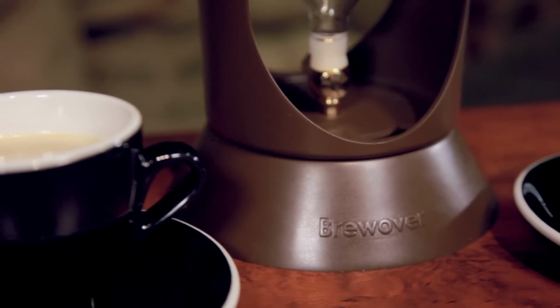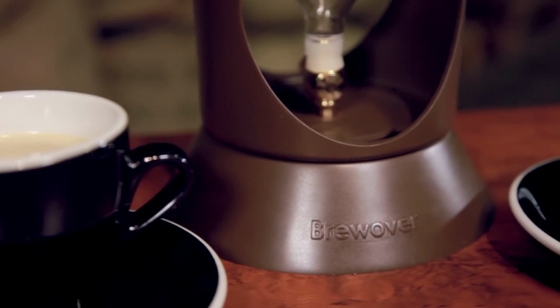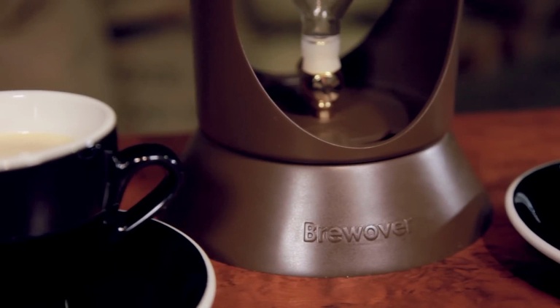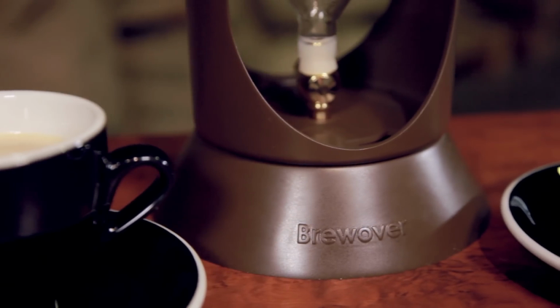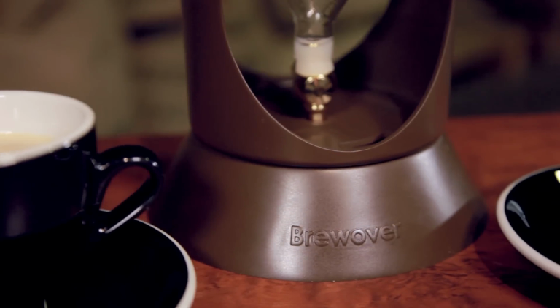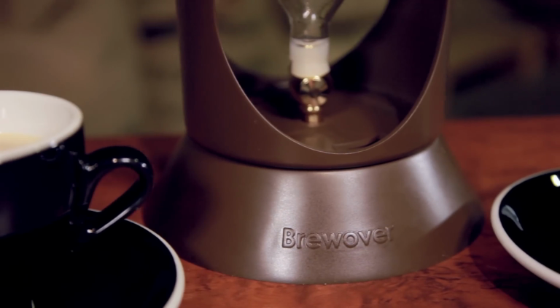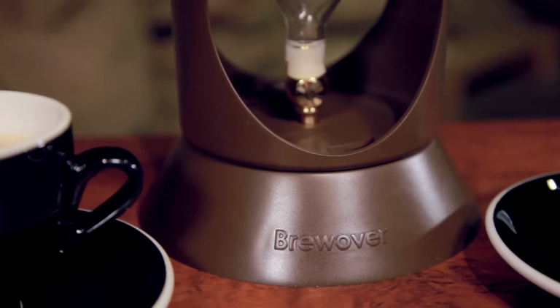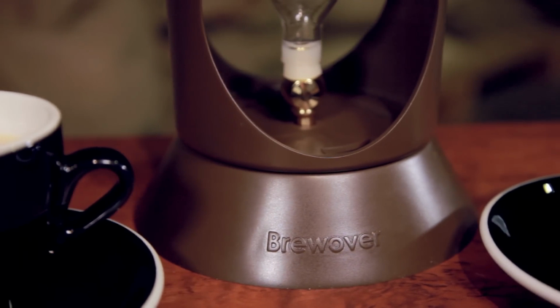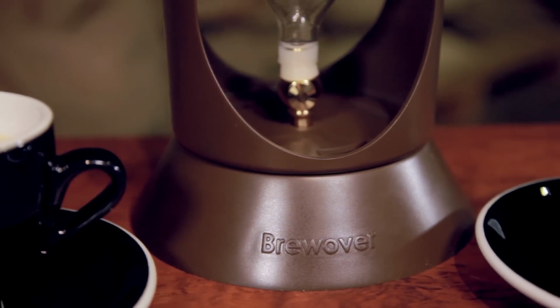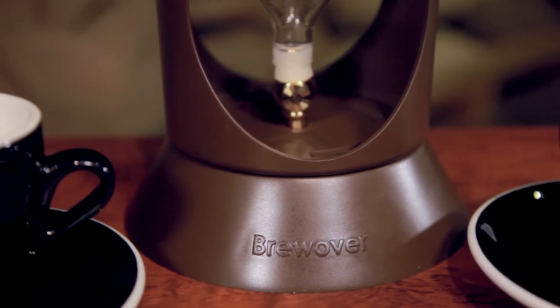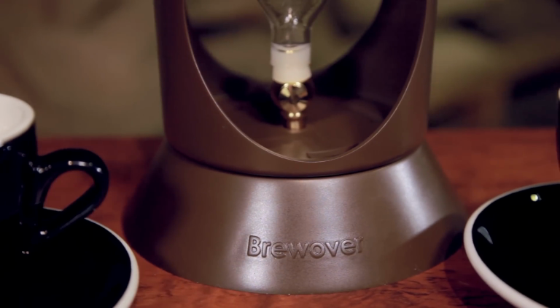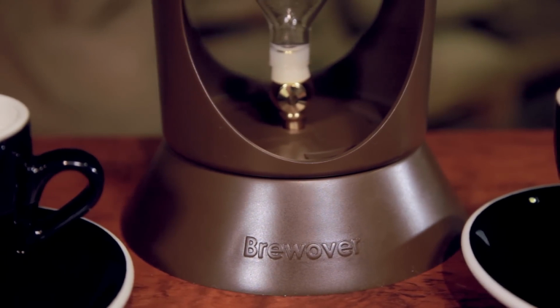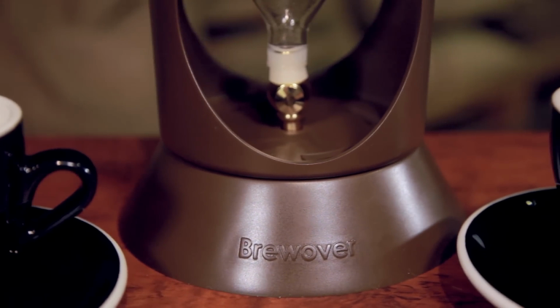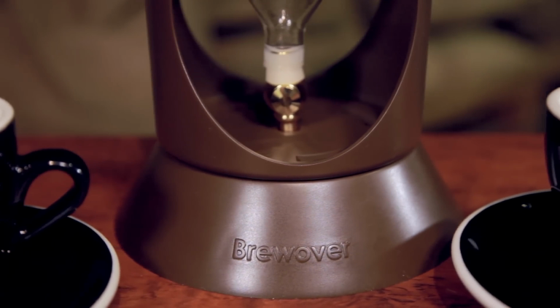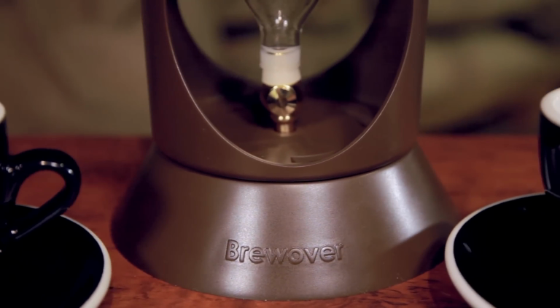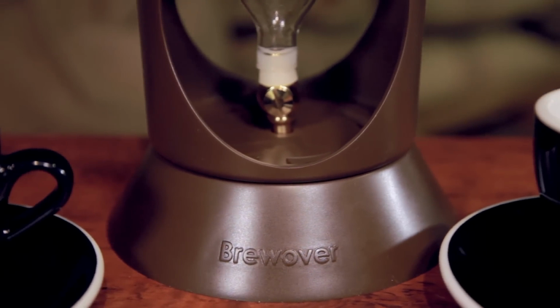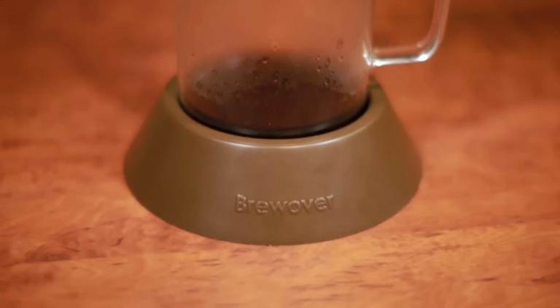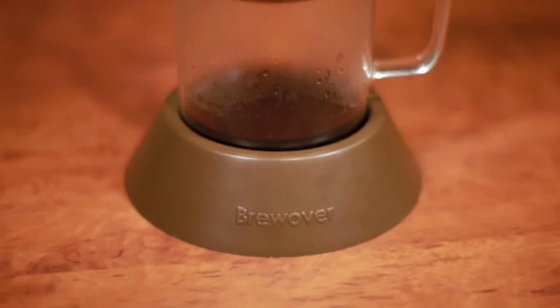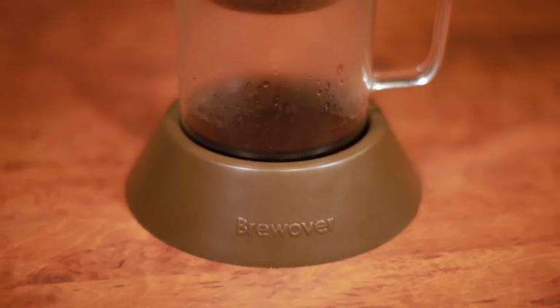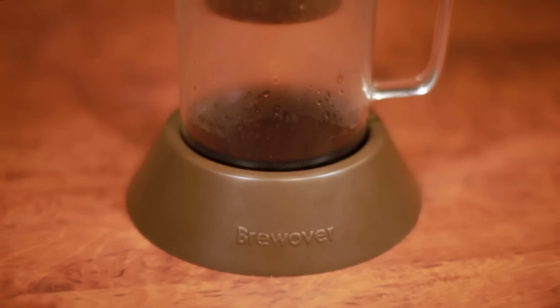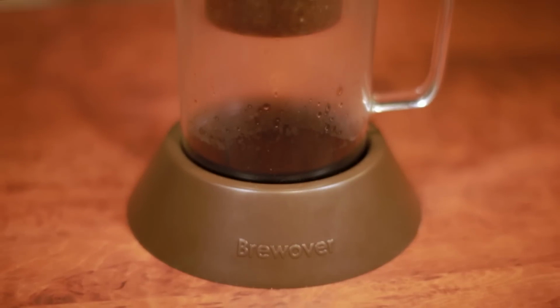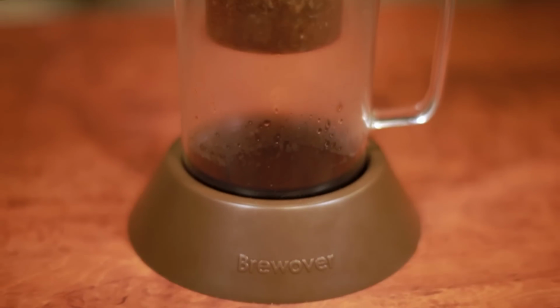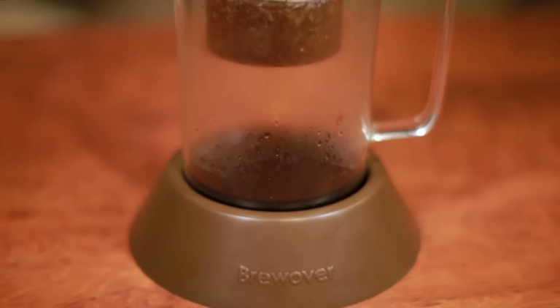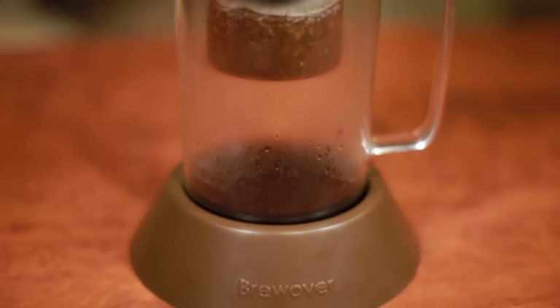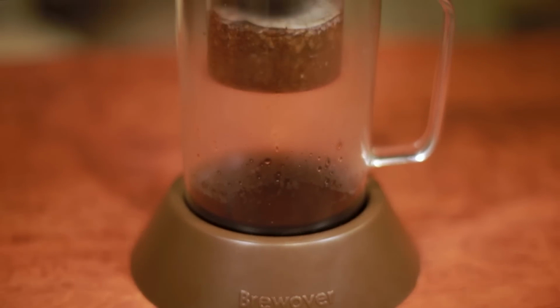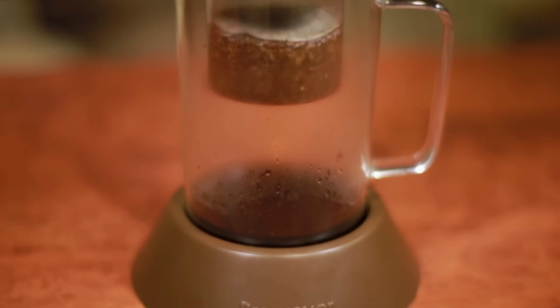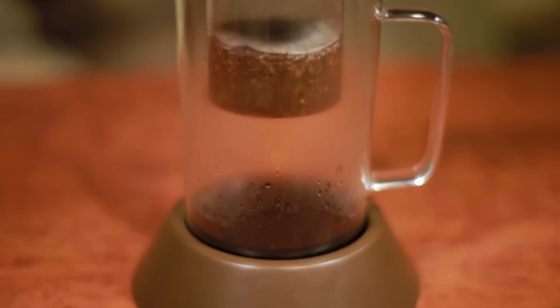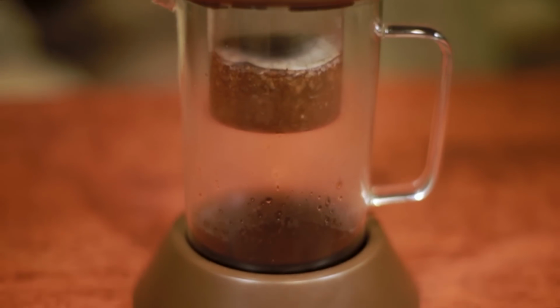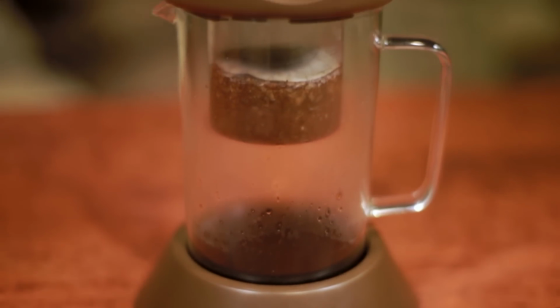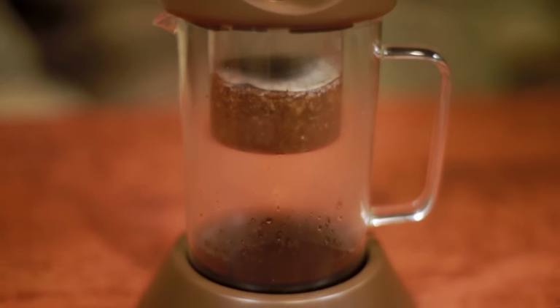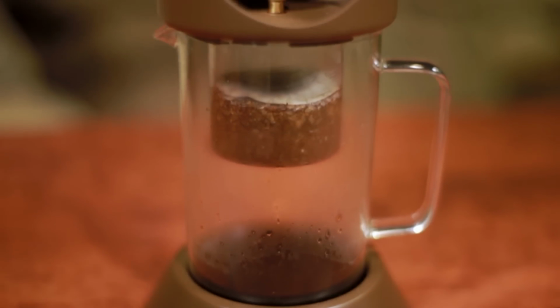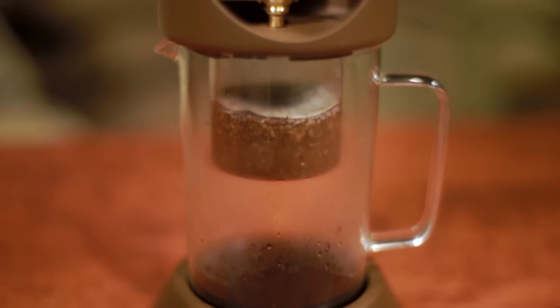Clear your bench of unnecessary coffee brewing equipment and get yourself a three-in-one Brew Over.